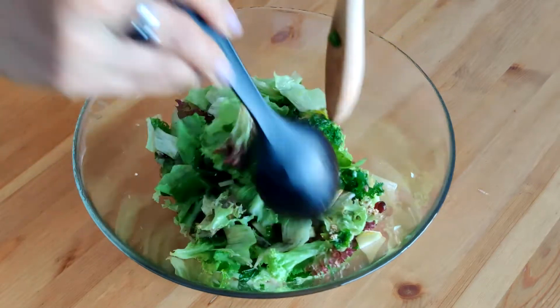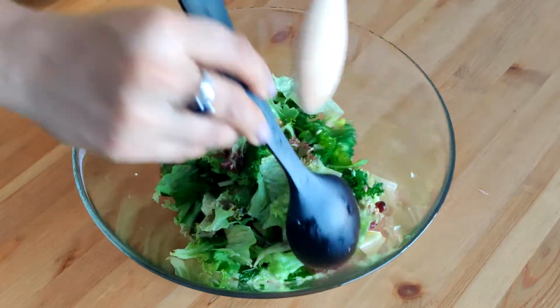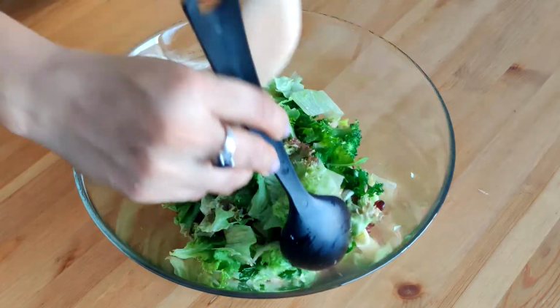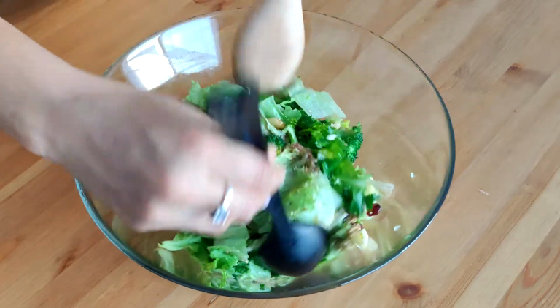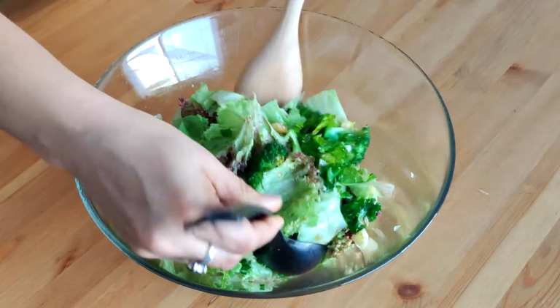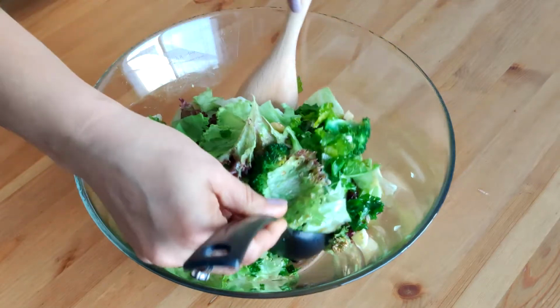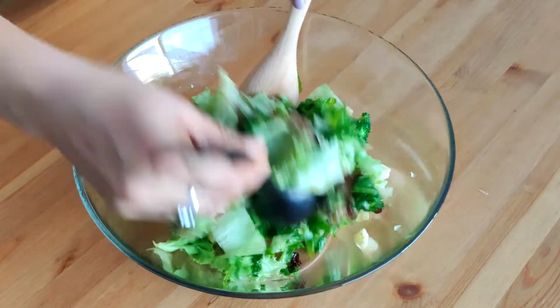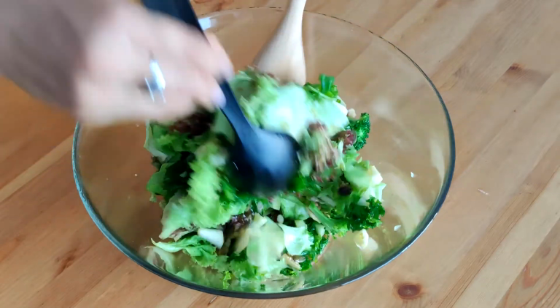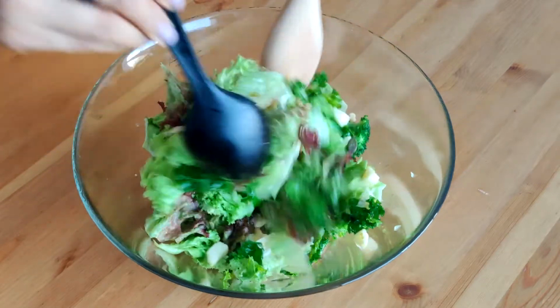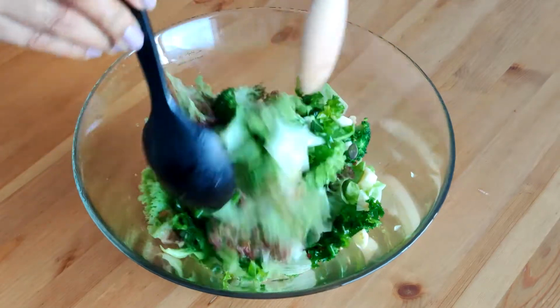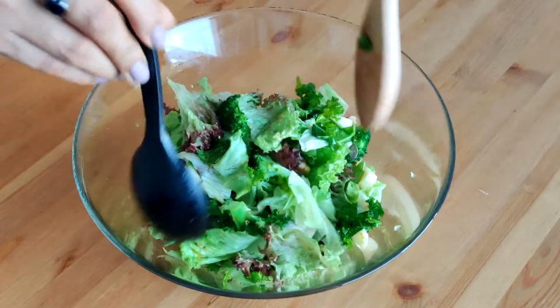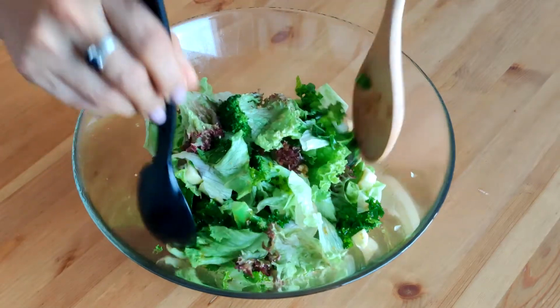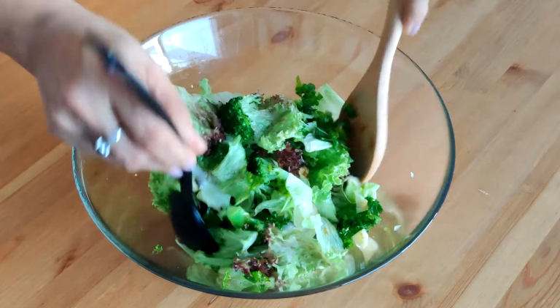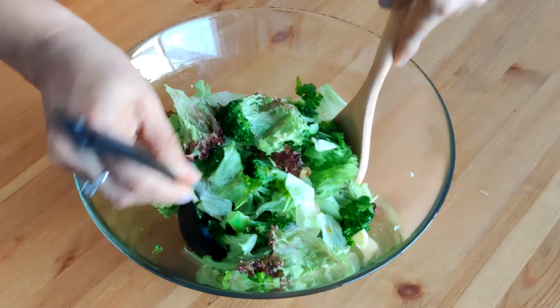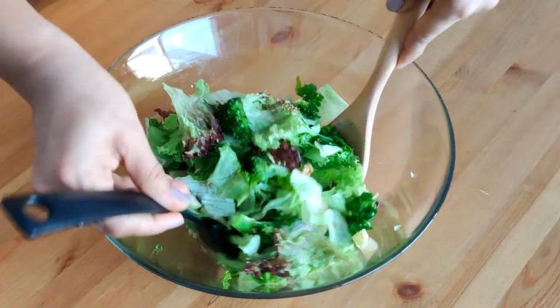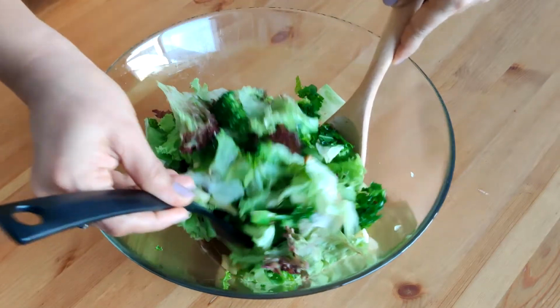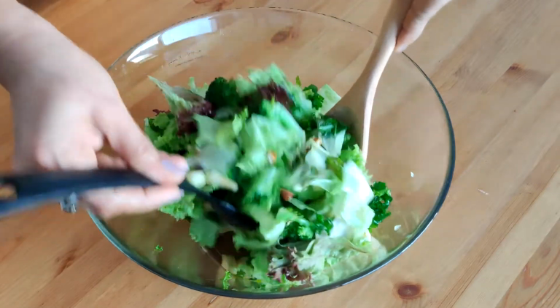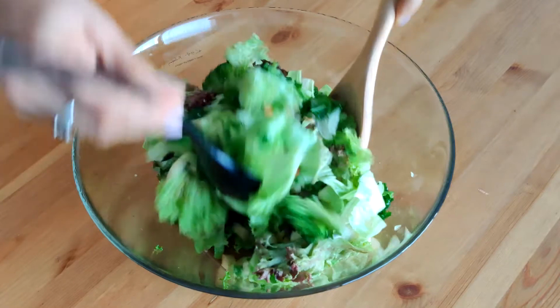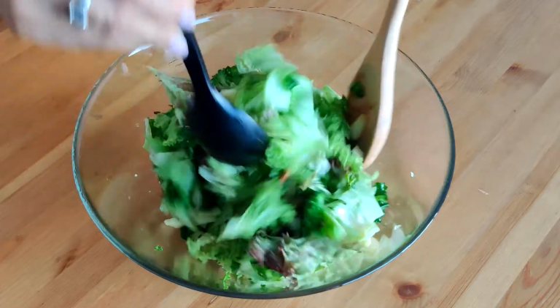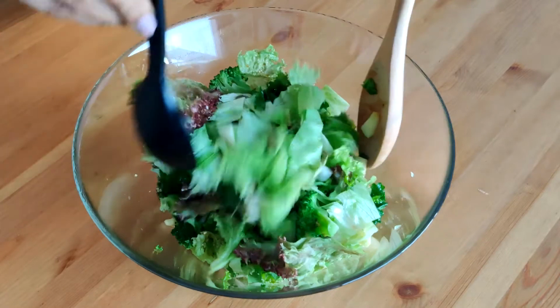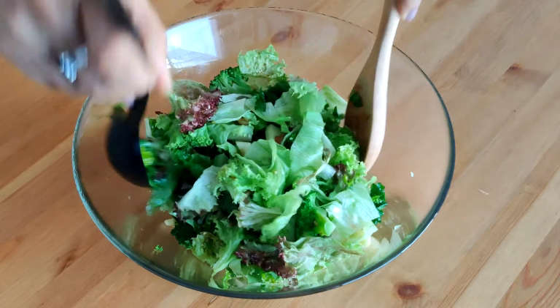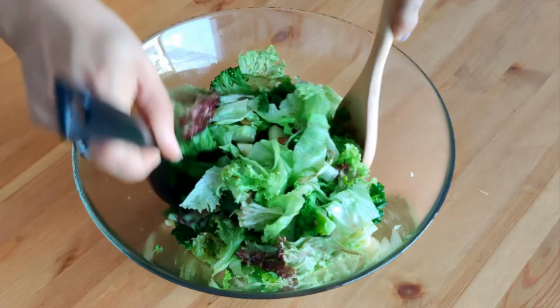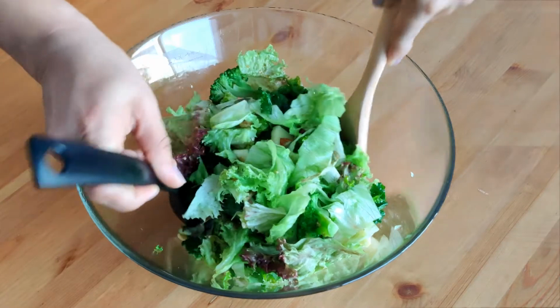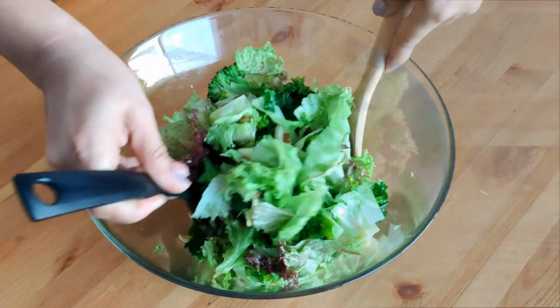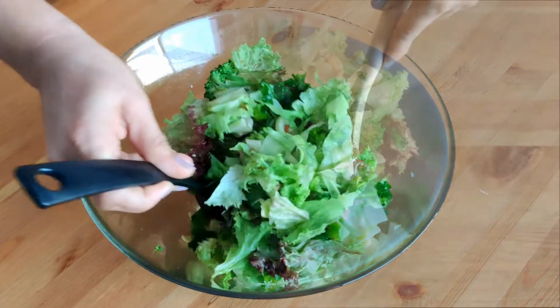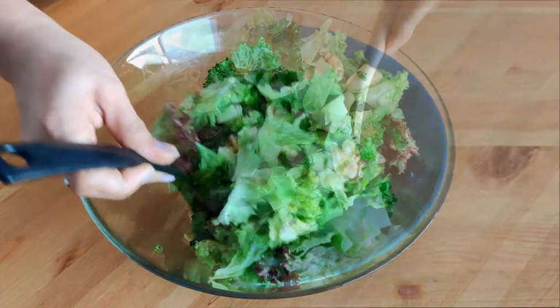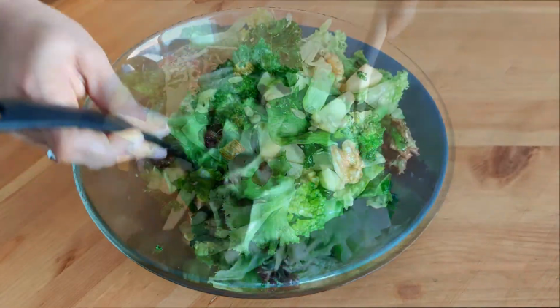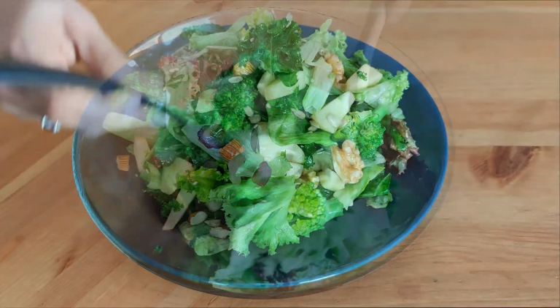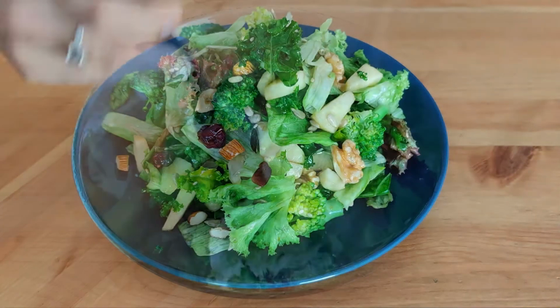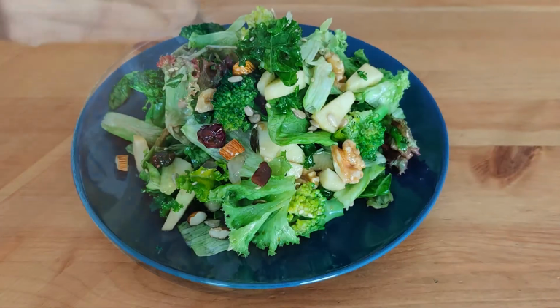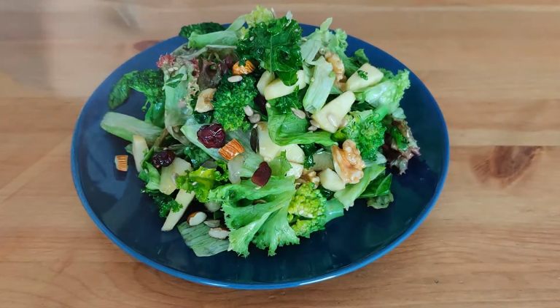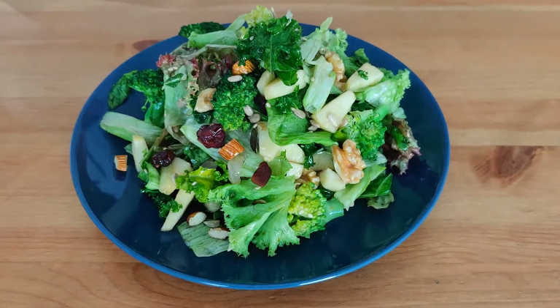See you in my next video. Until then, eat healthy and live life stress-free.